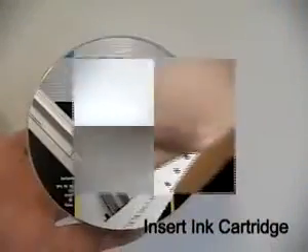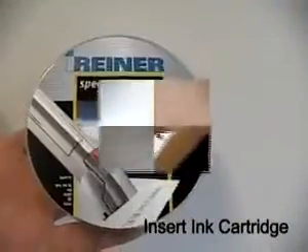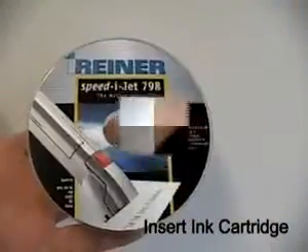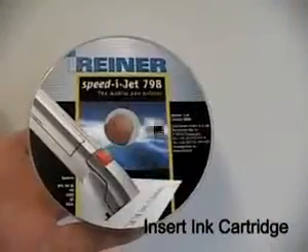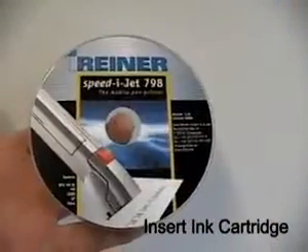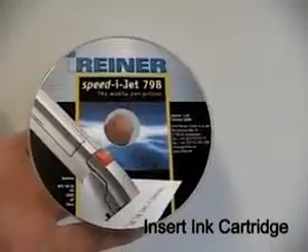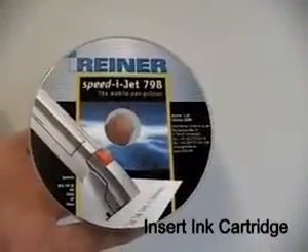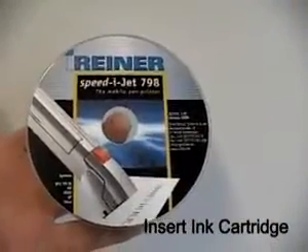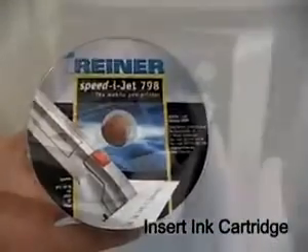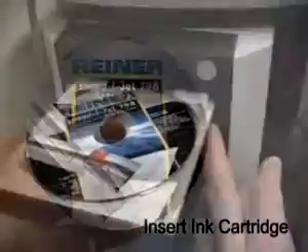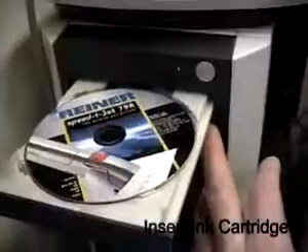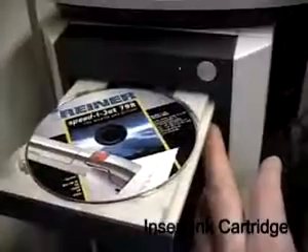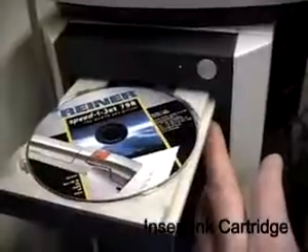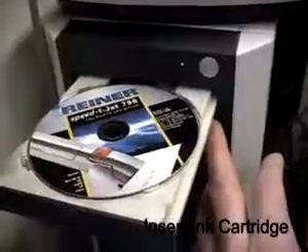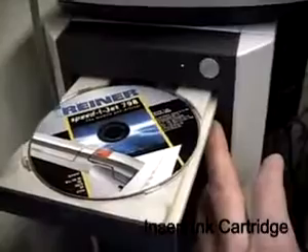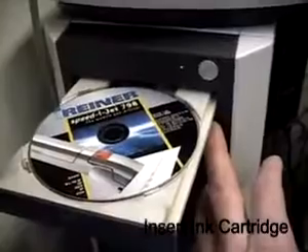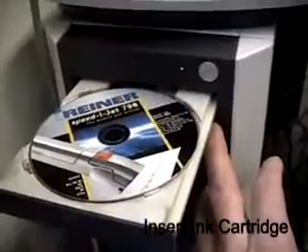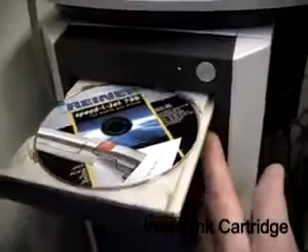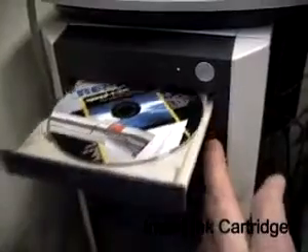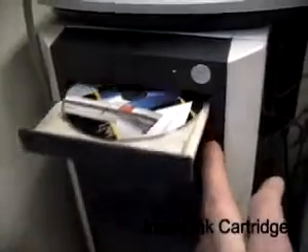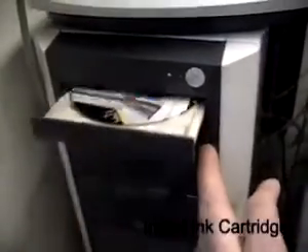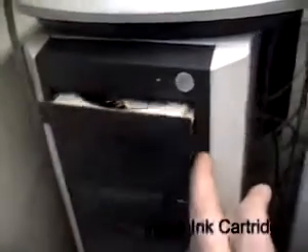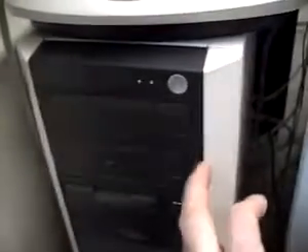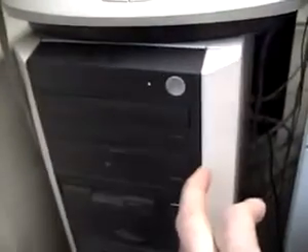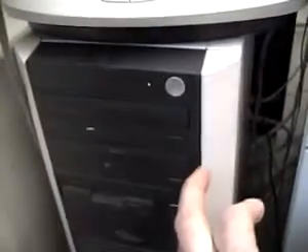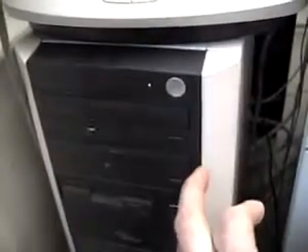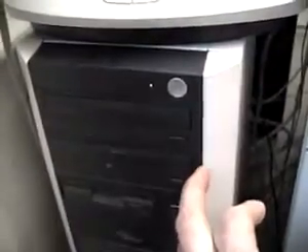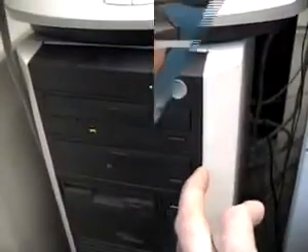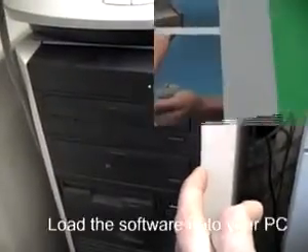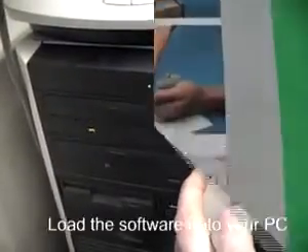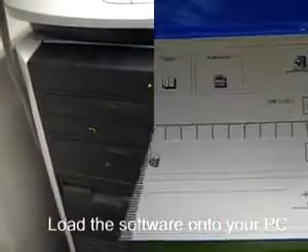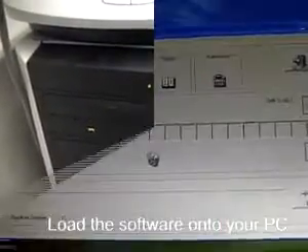Slide CD into your PC and follow instructions. It's ready within a minute.